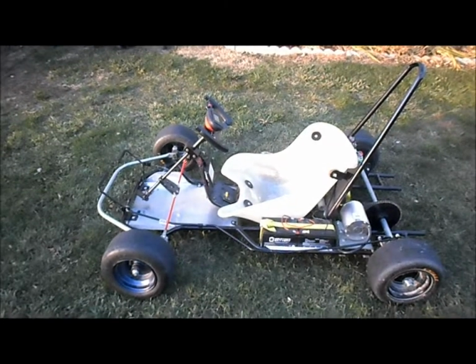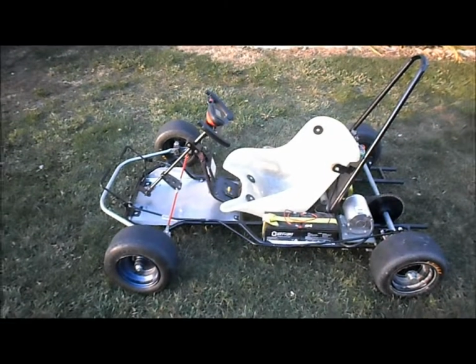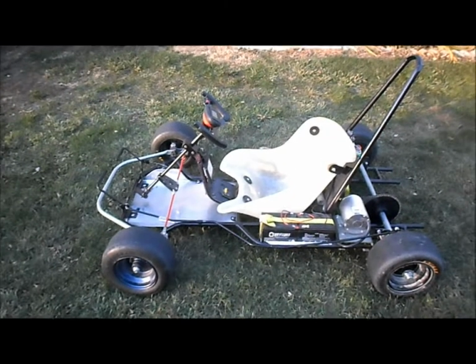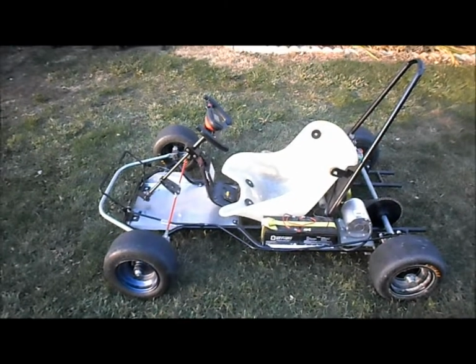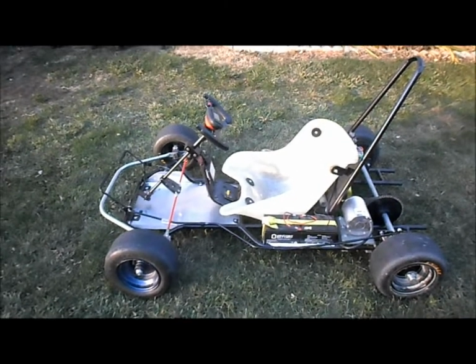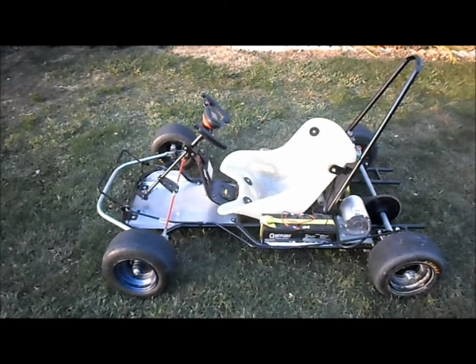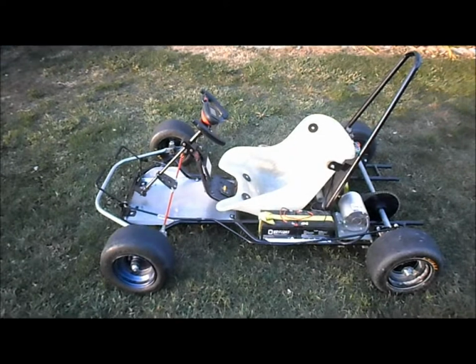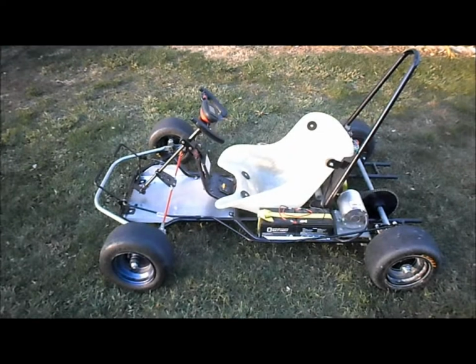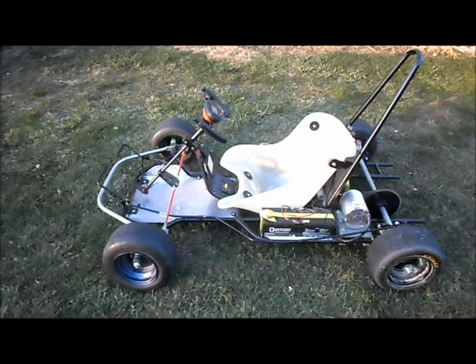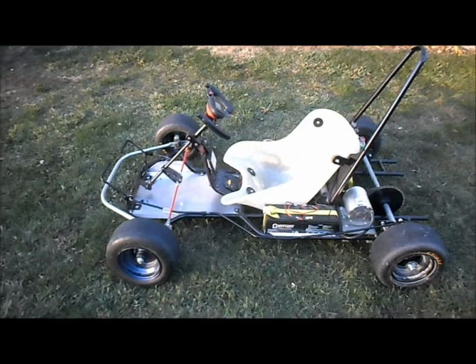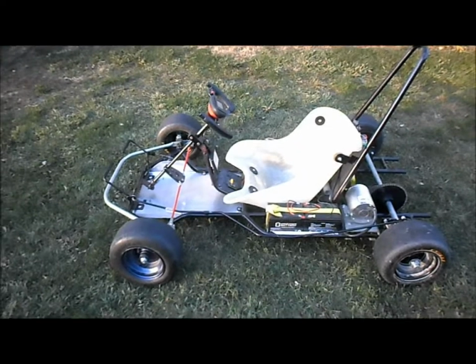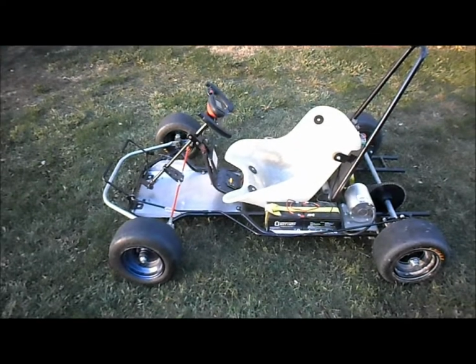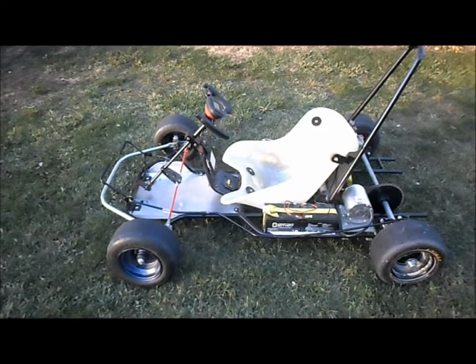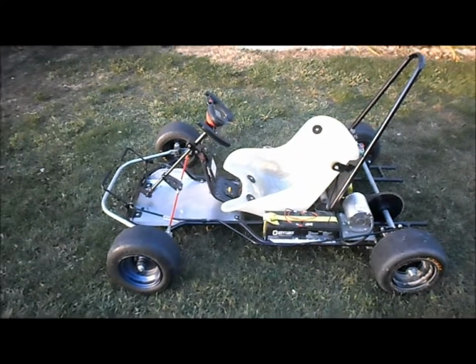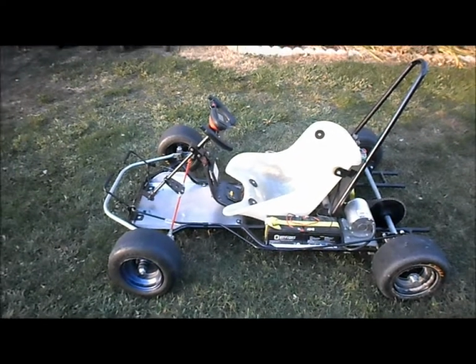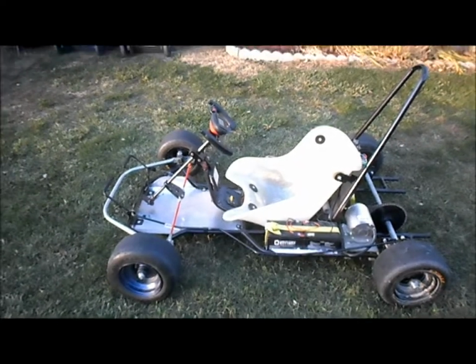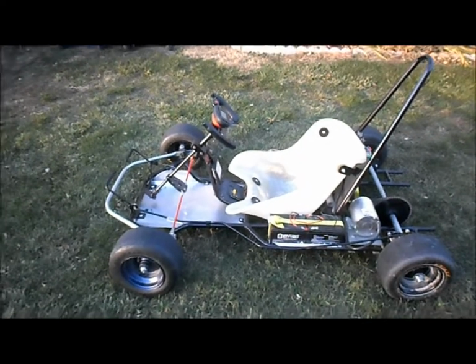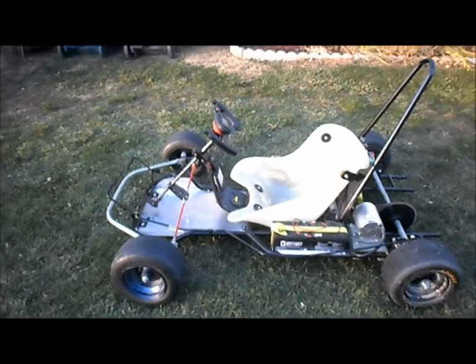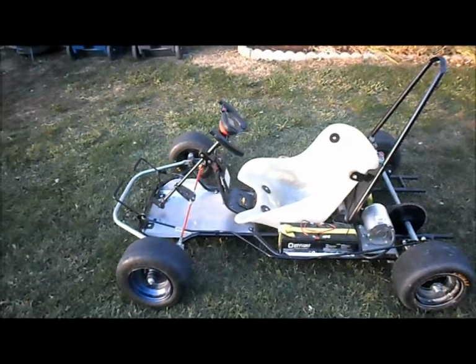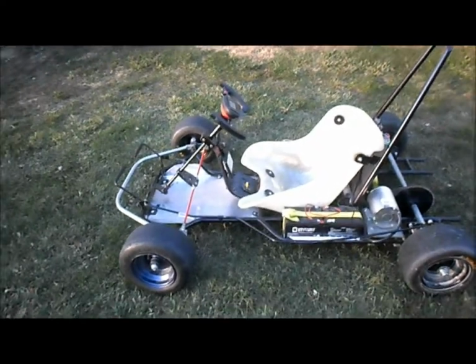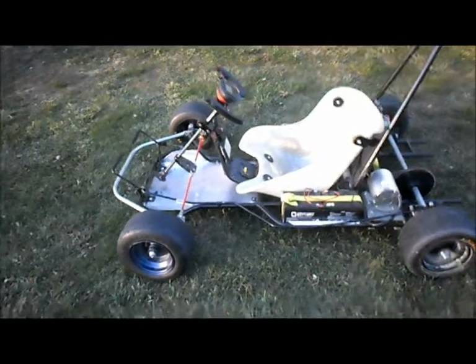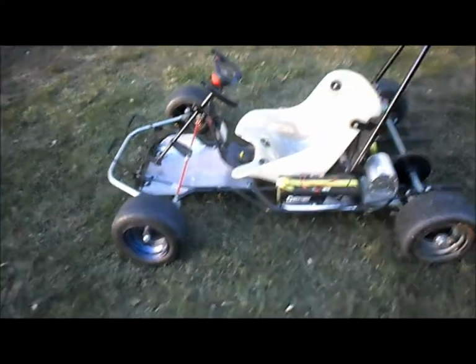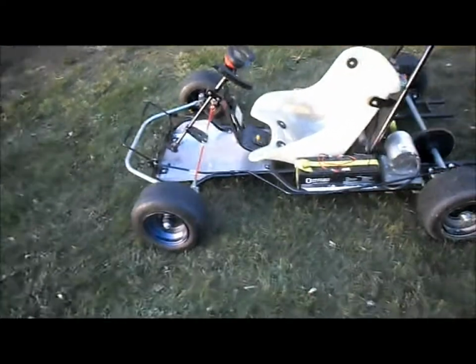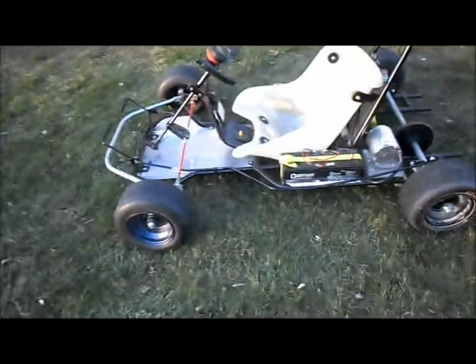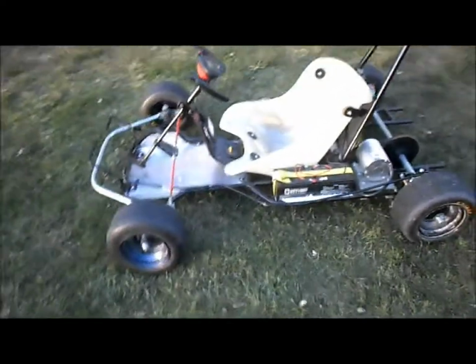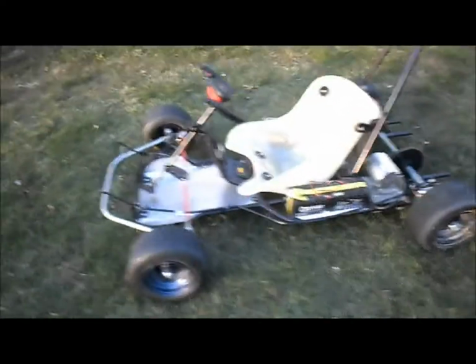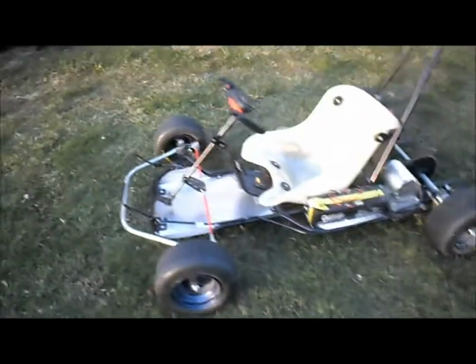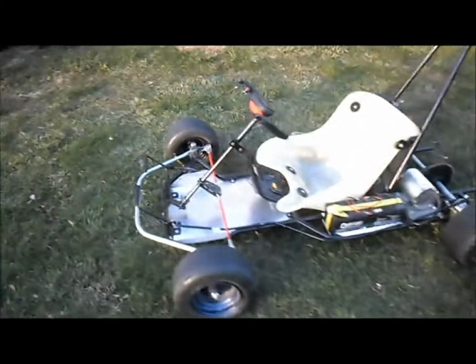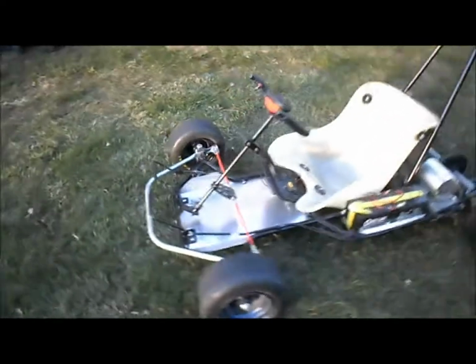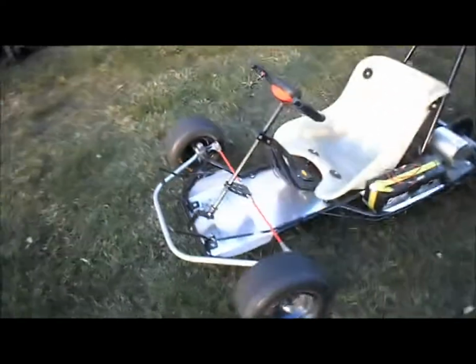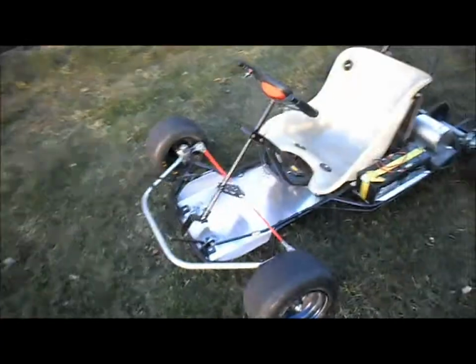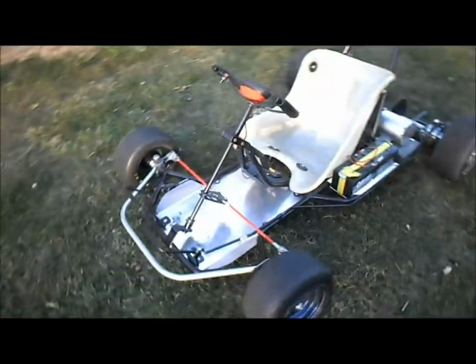That was a fun little run — a little zipping around real quick. She's moving right along.